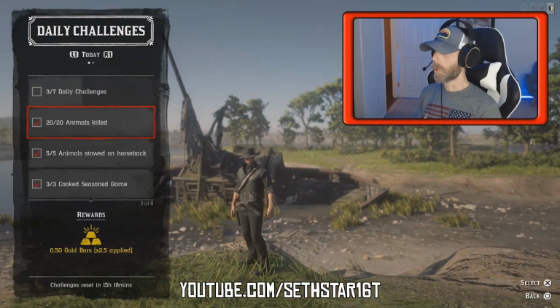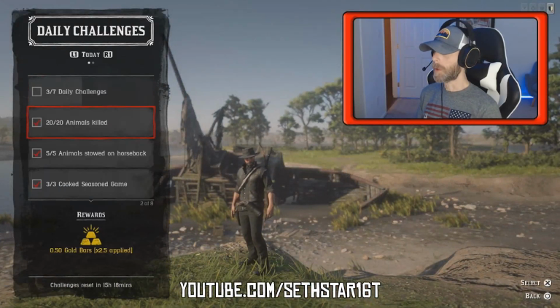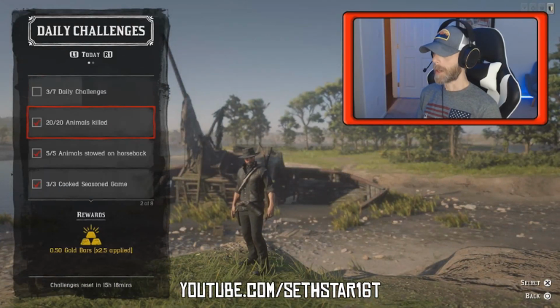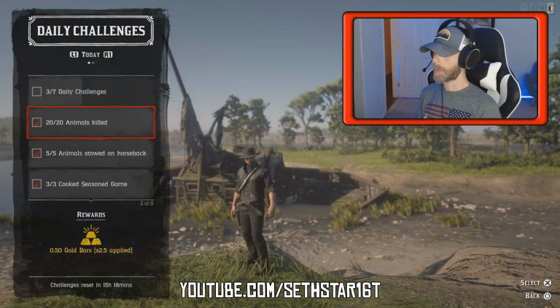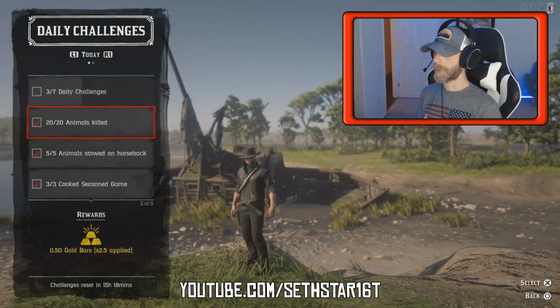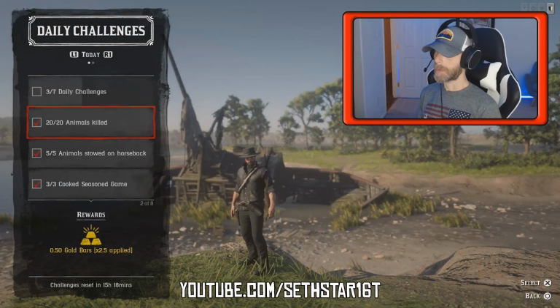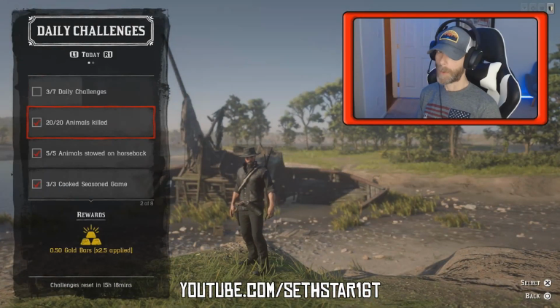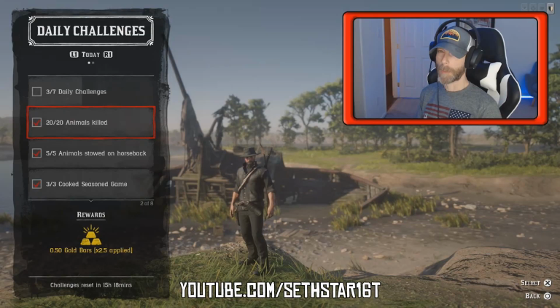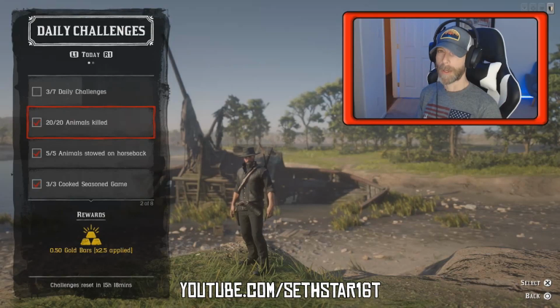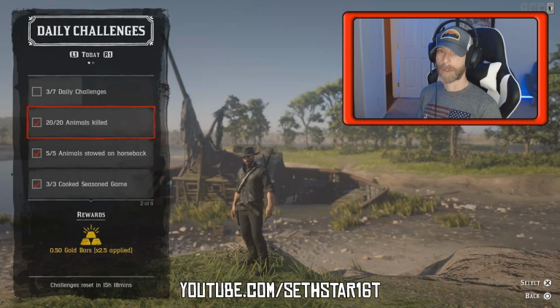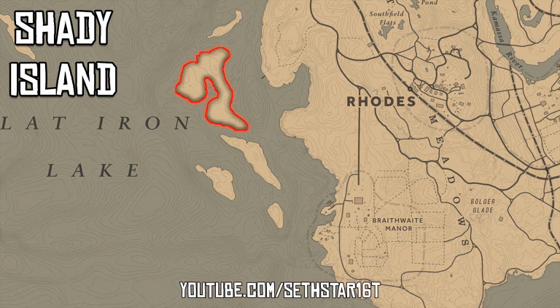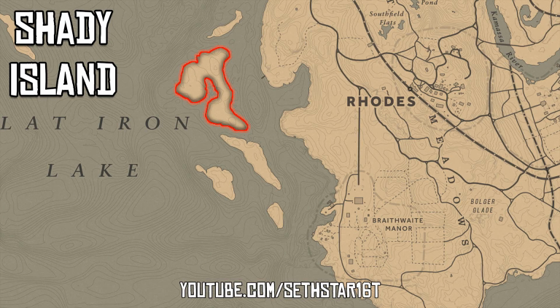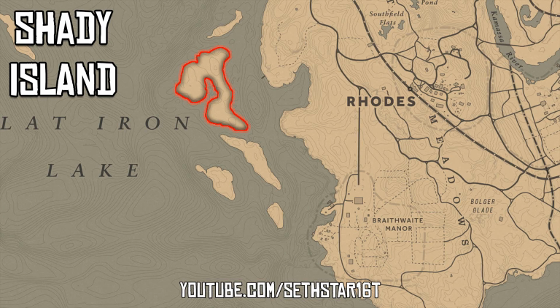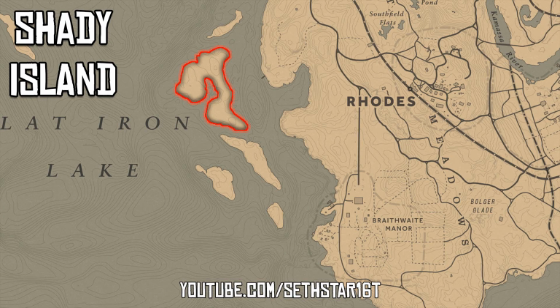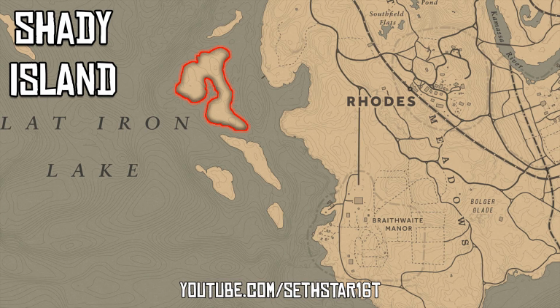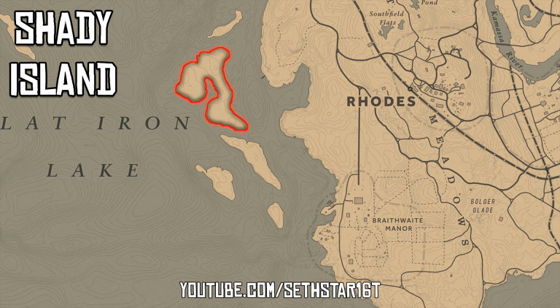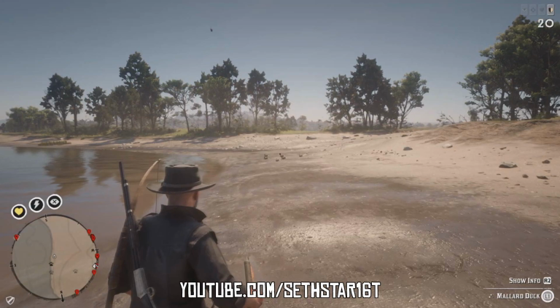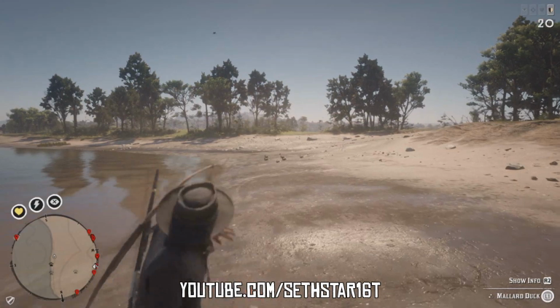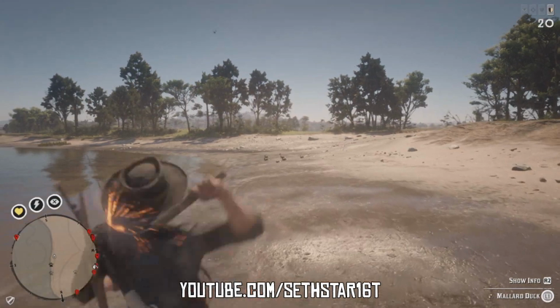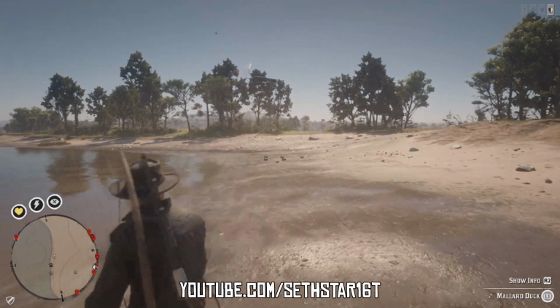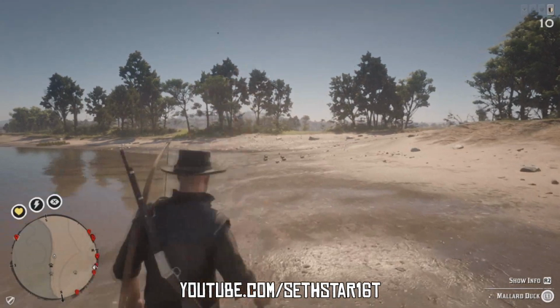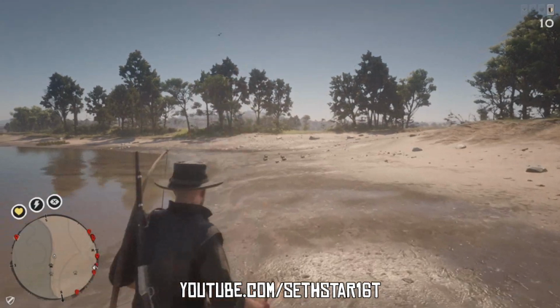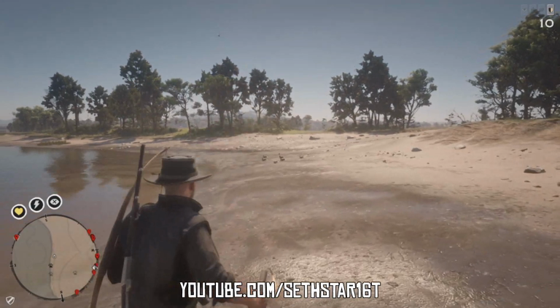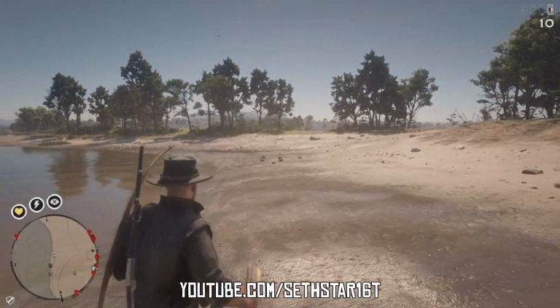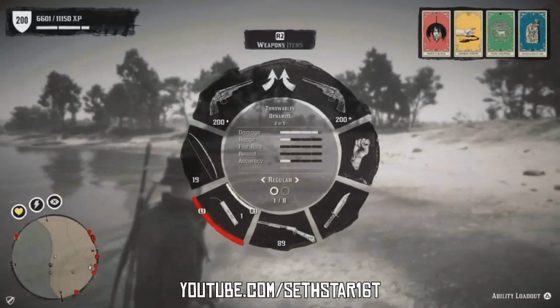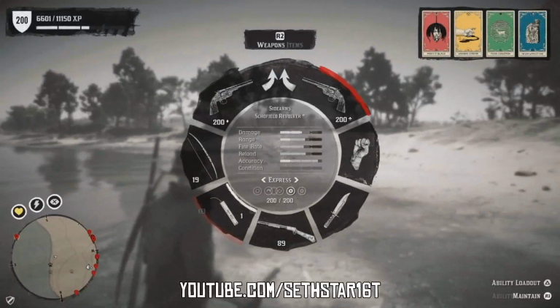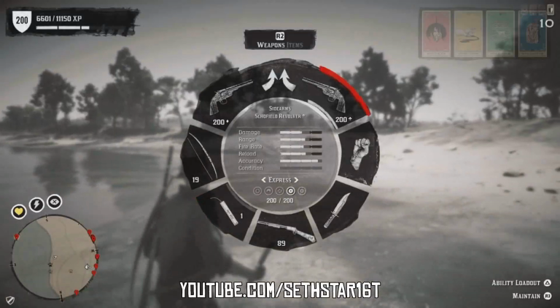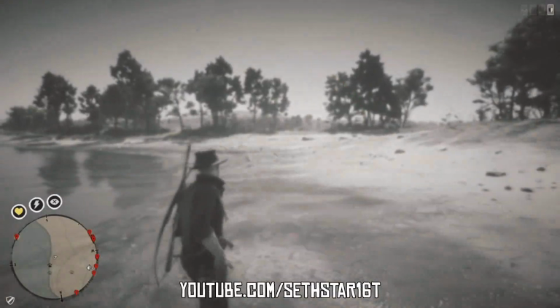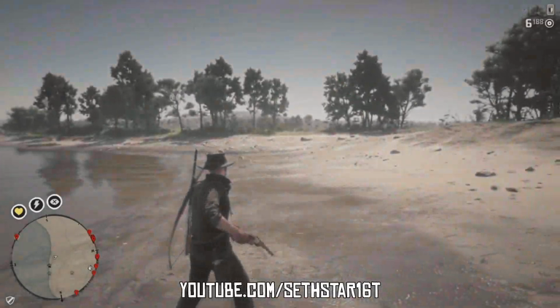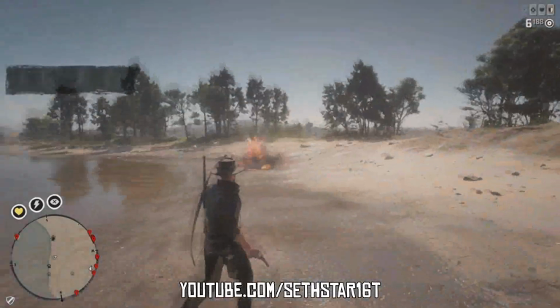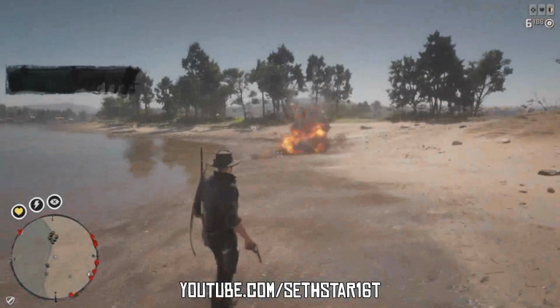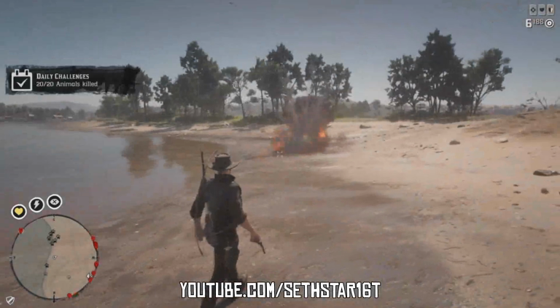Number 1: Animals Killed. I recommend you head out to Shady Island for a constant variety of easy kills. Plenty of duck and rabbit out here as well, that we're going to need for number 3.